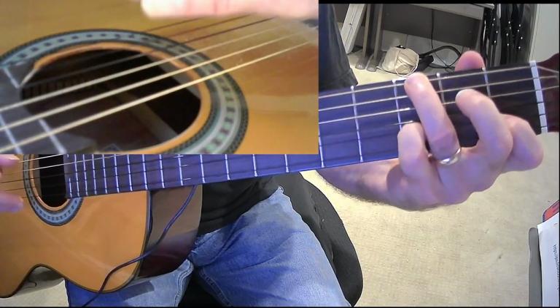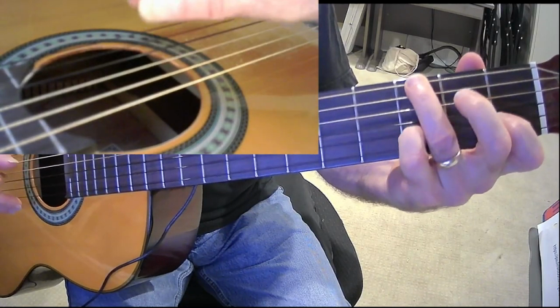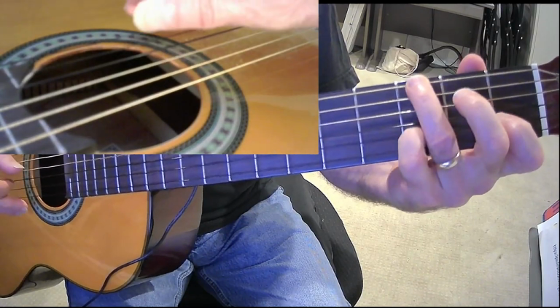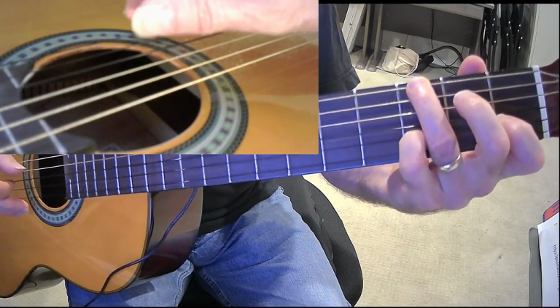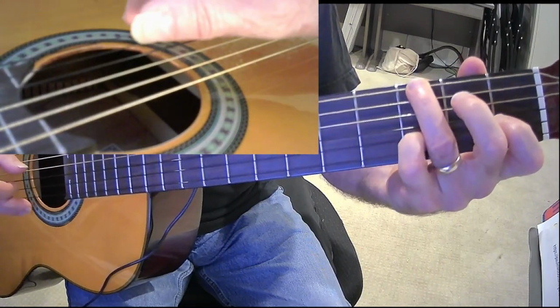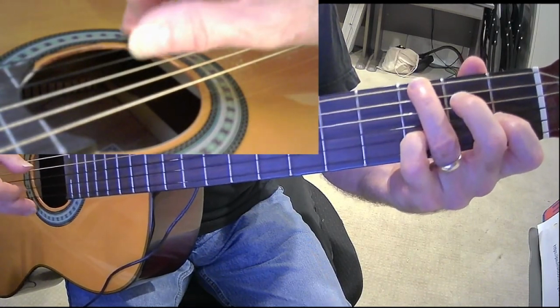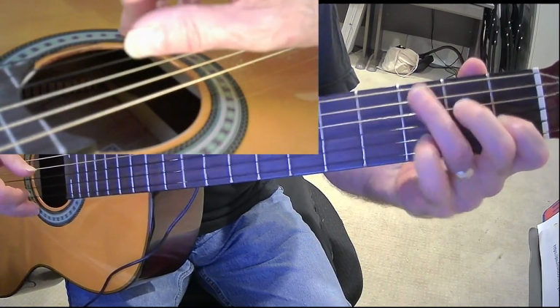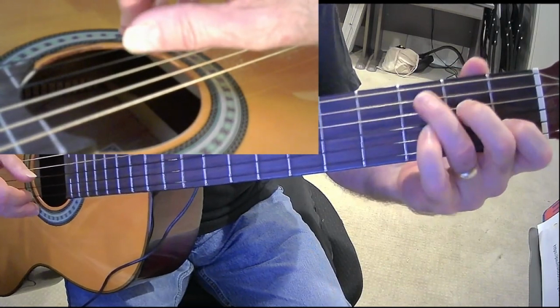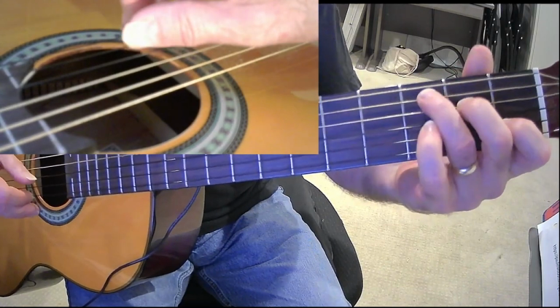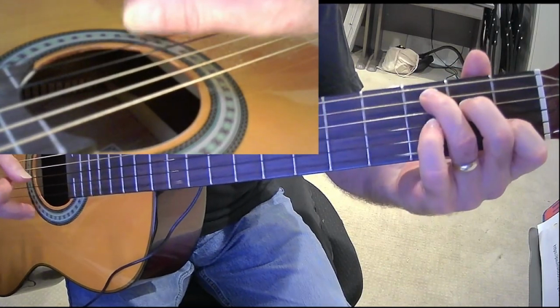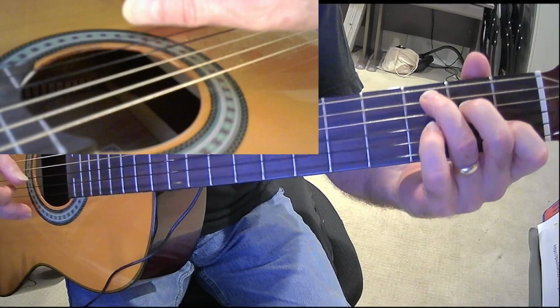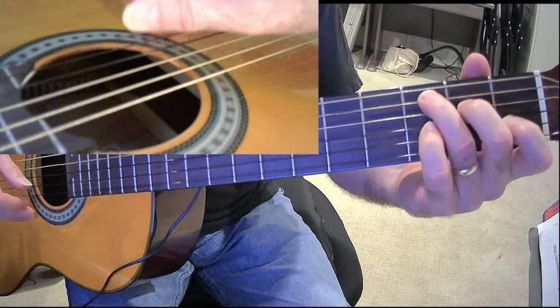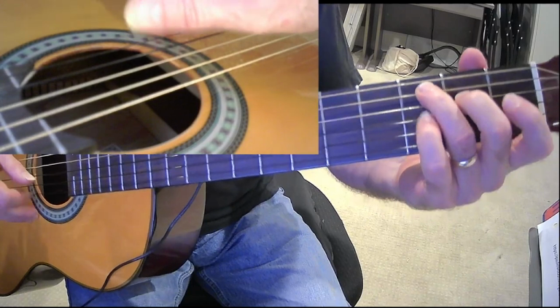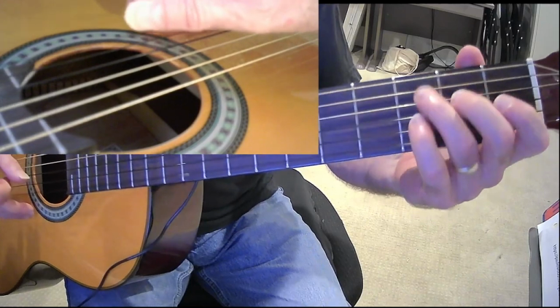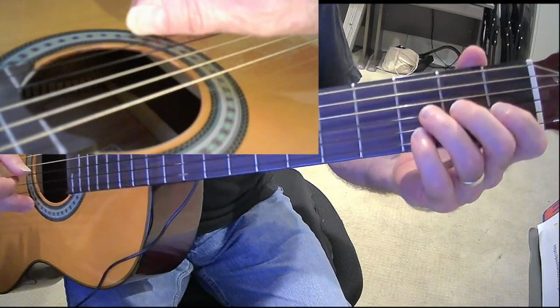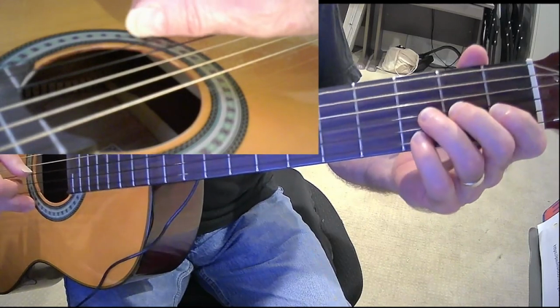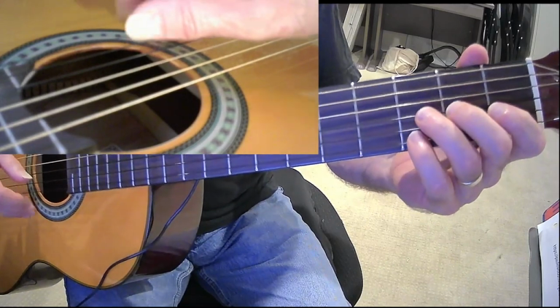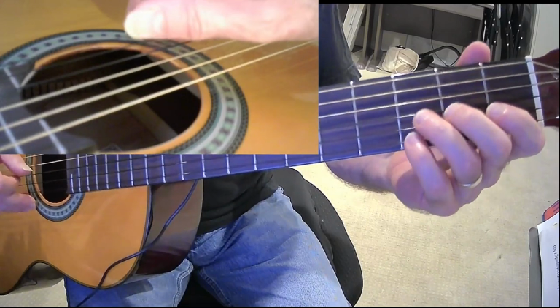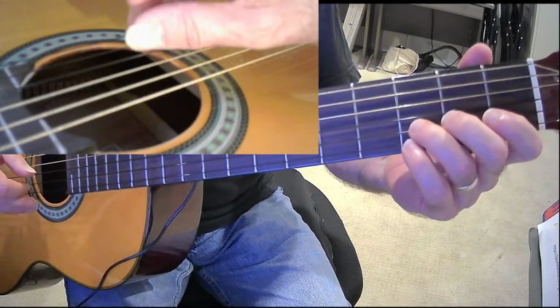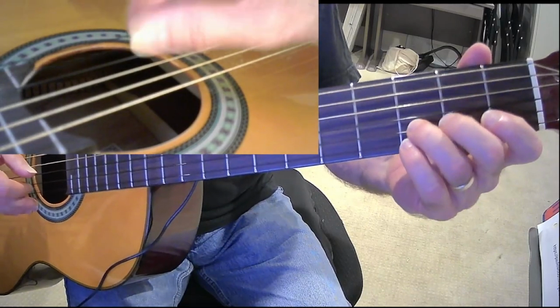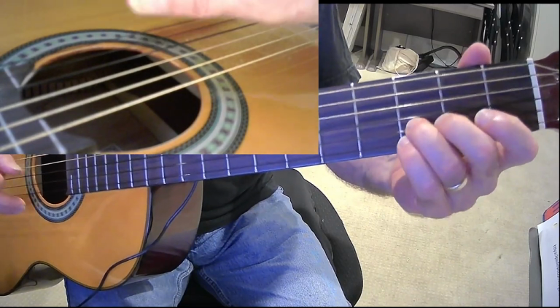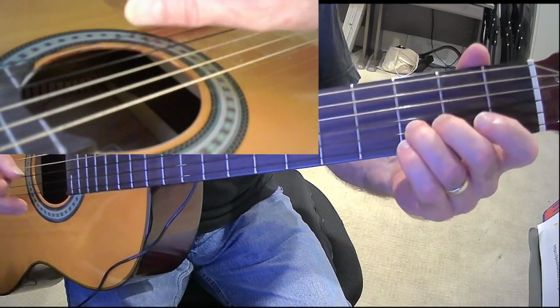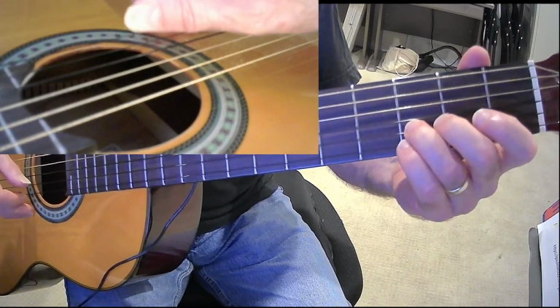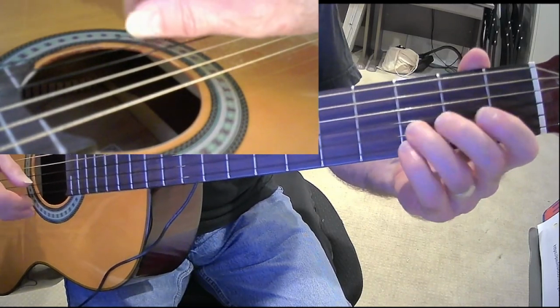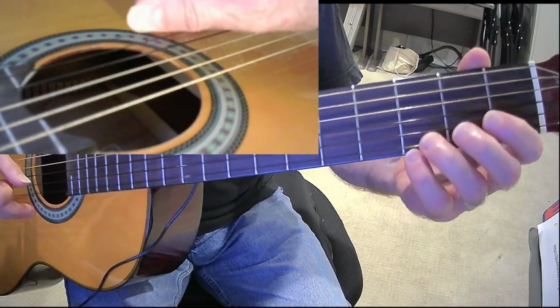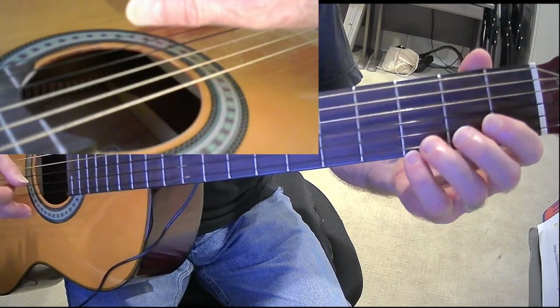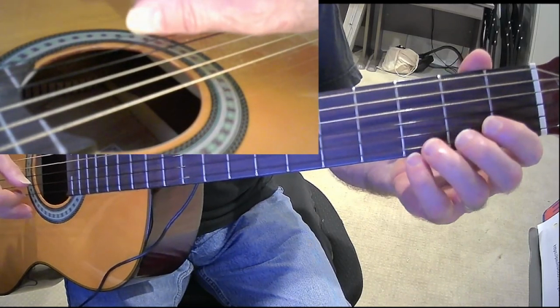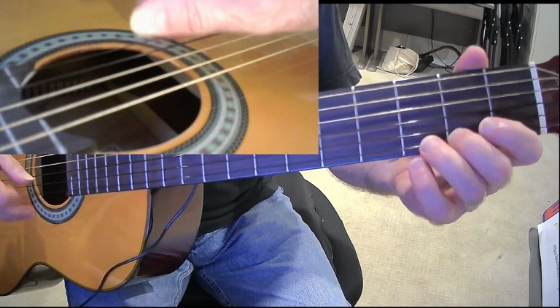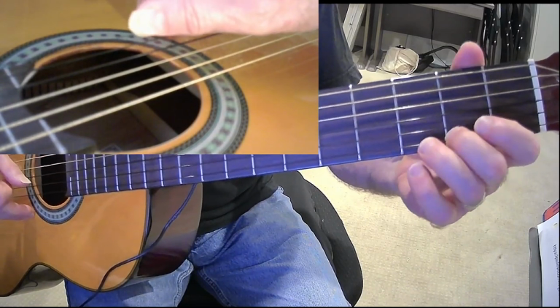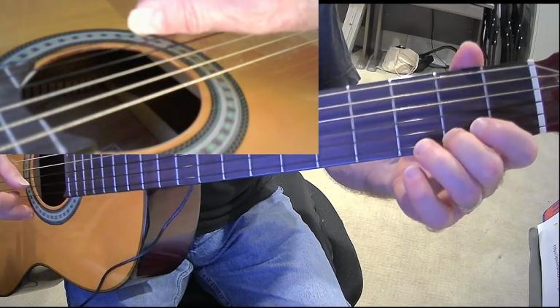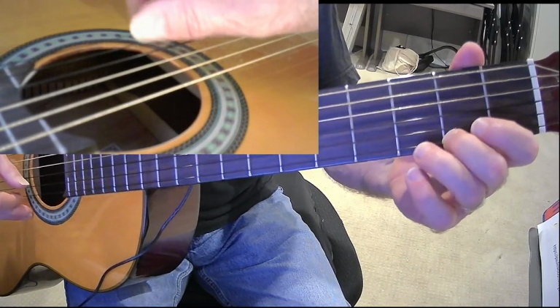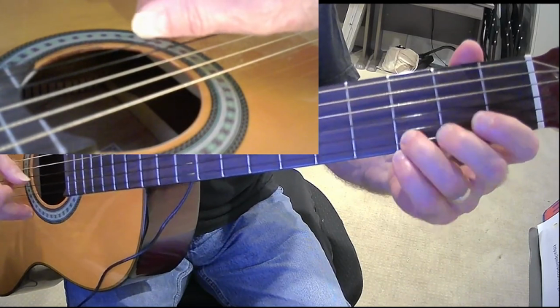And now from the C: E, E, D, E, F sharp, G.